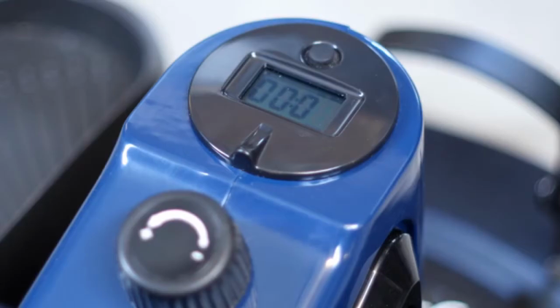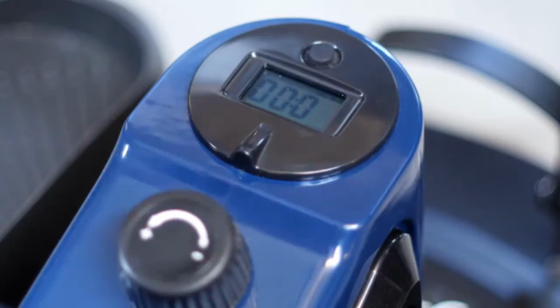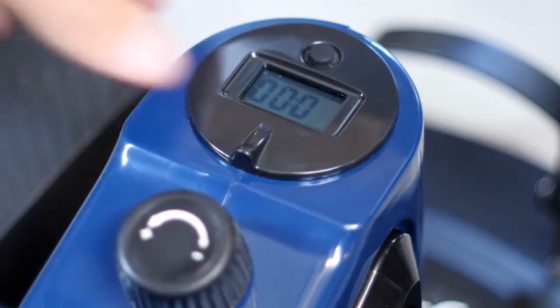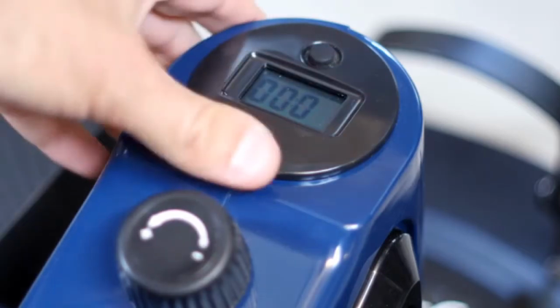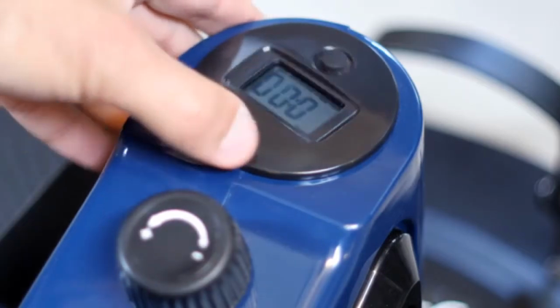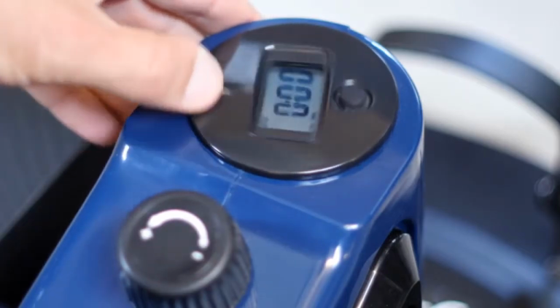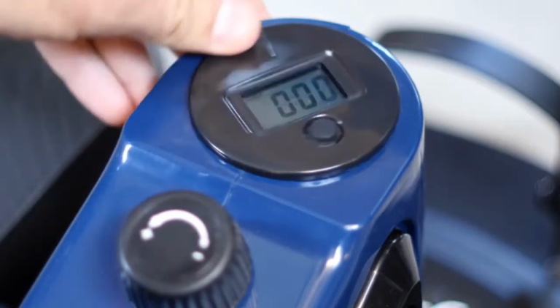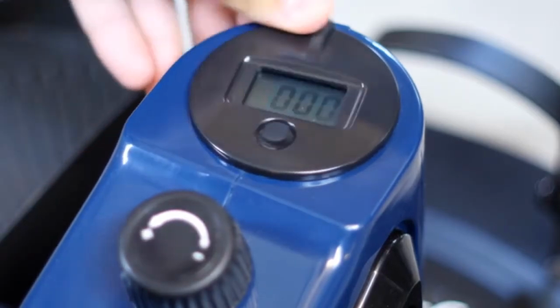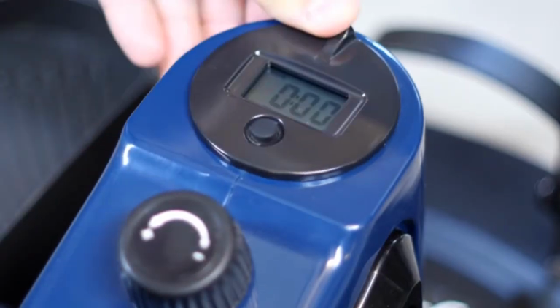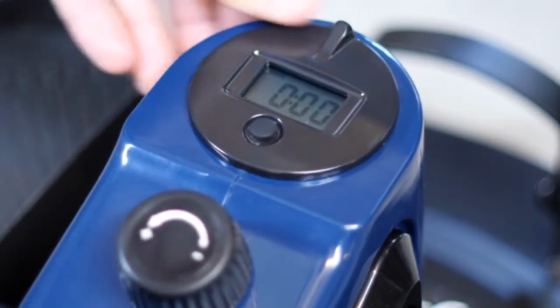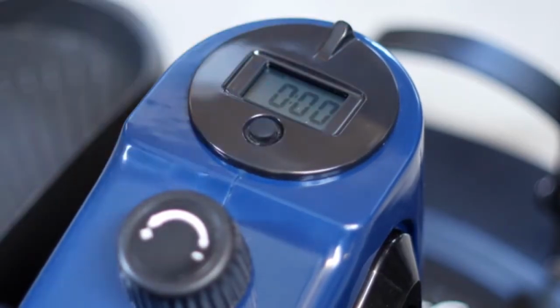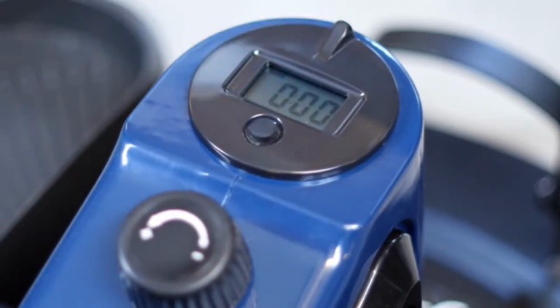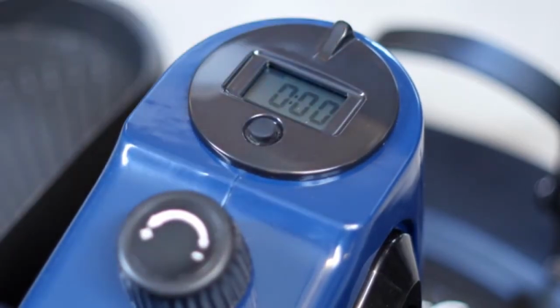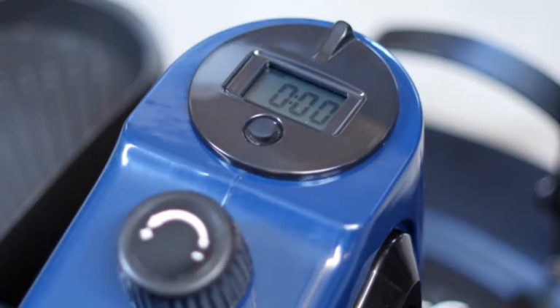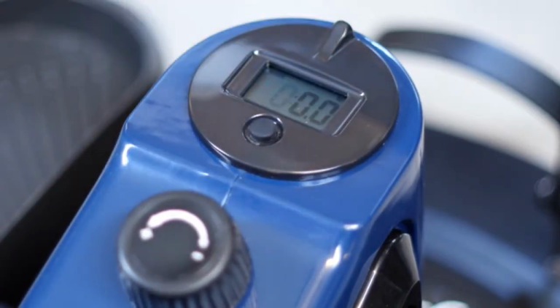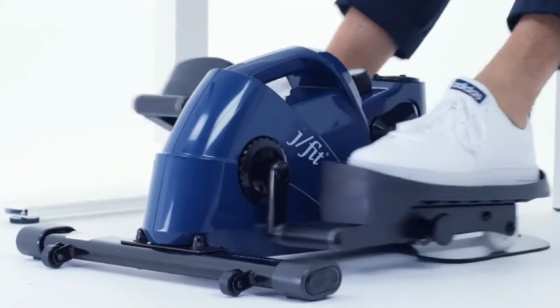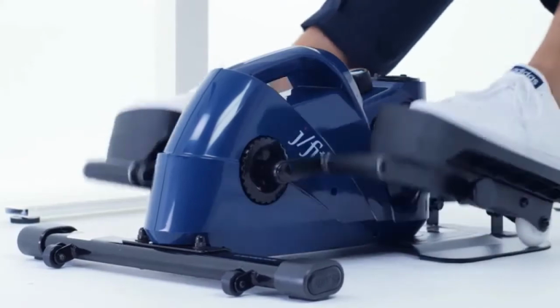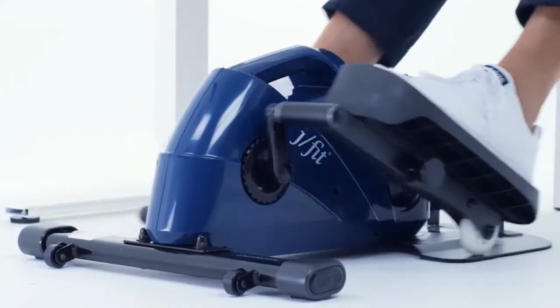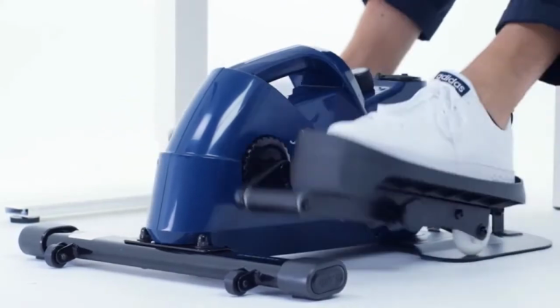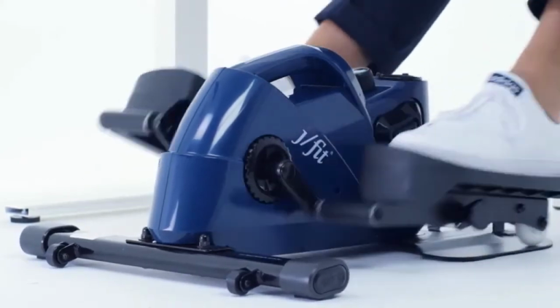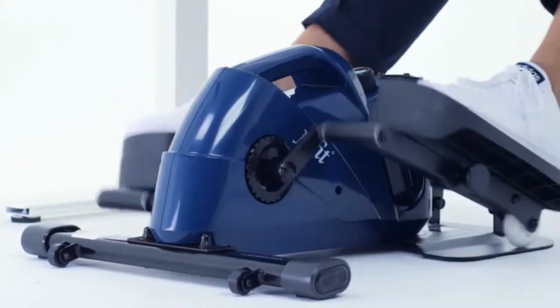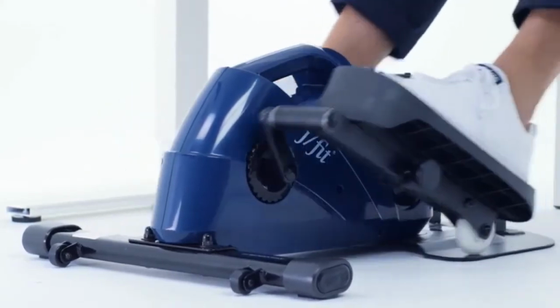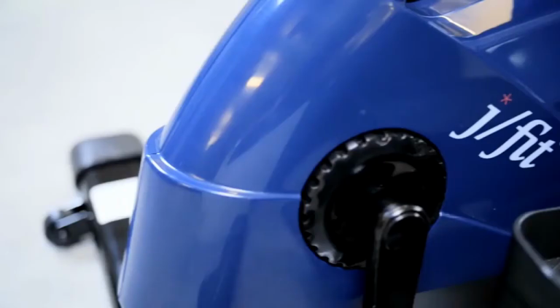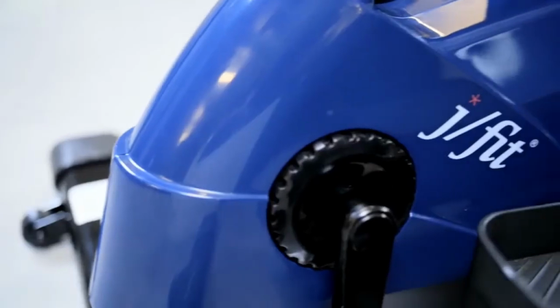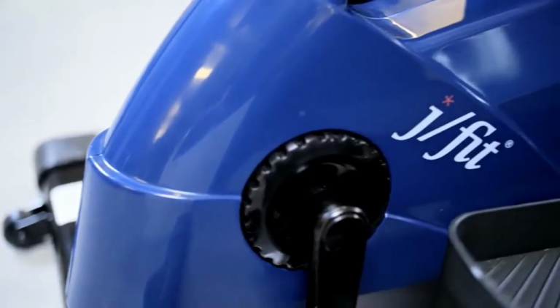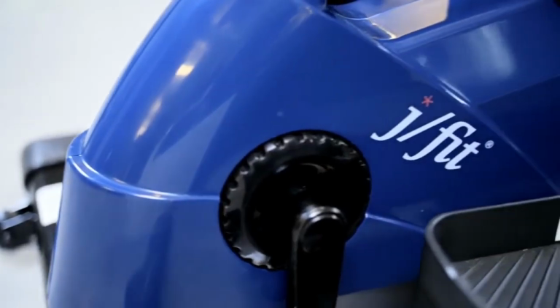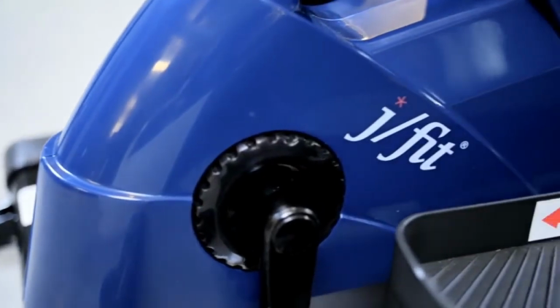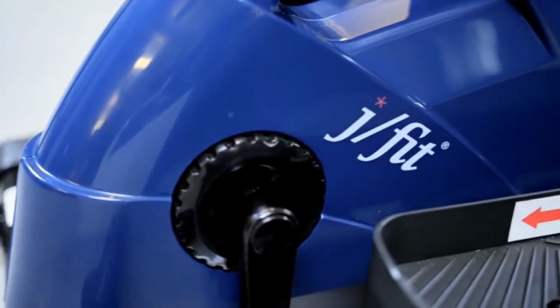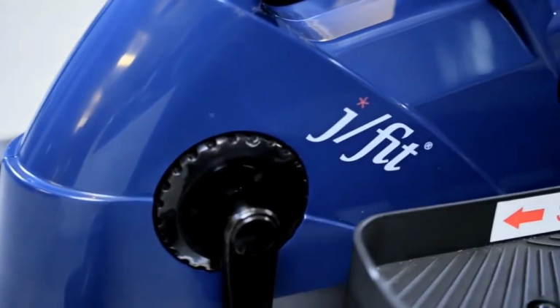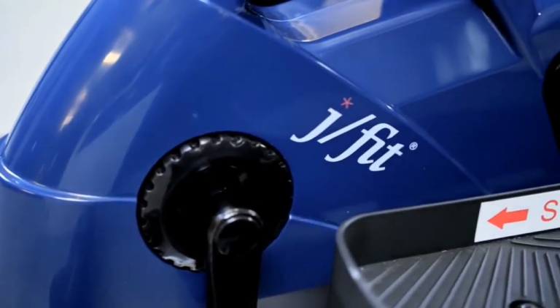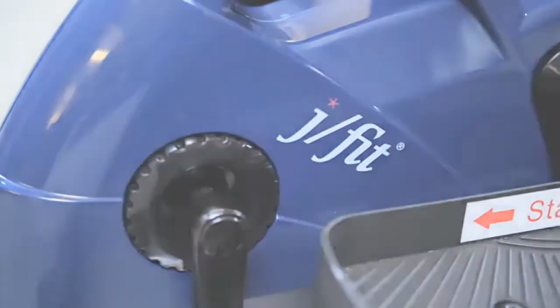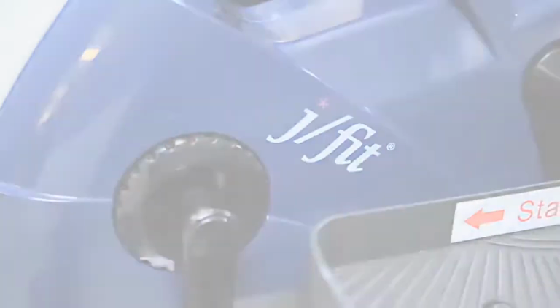The rotating dial allows for easy viewing while standing or sitting. Keep your day active with the Mini Elliptical from JFIT.